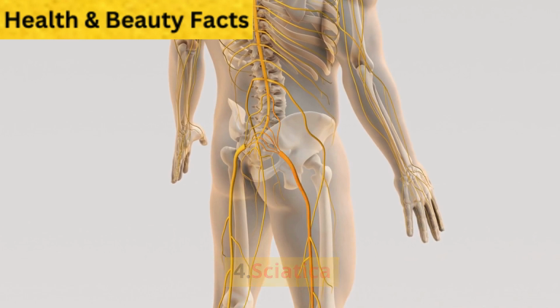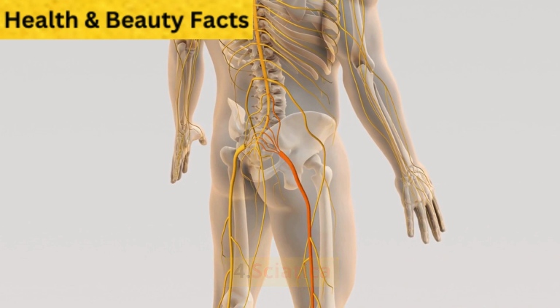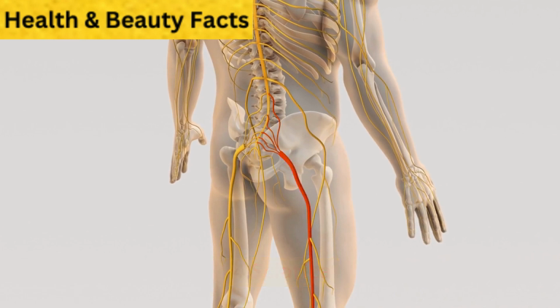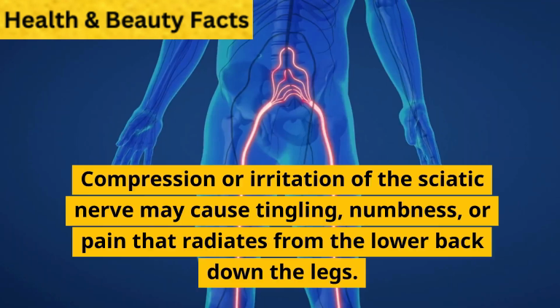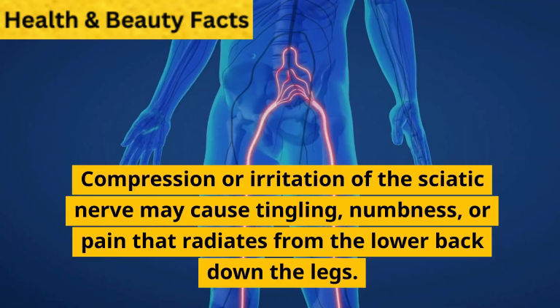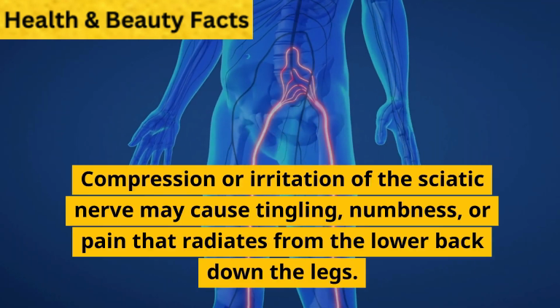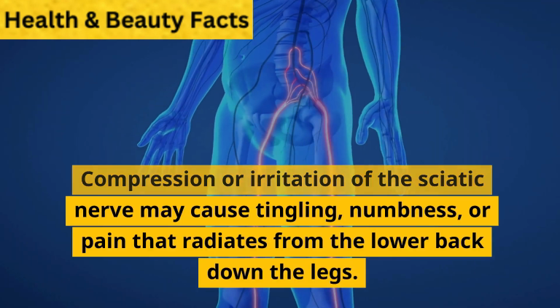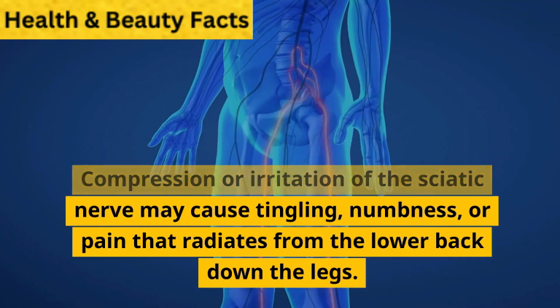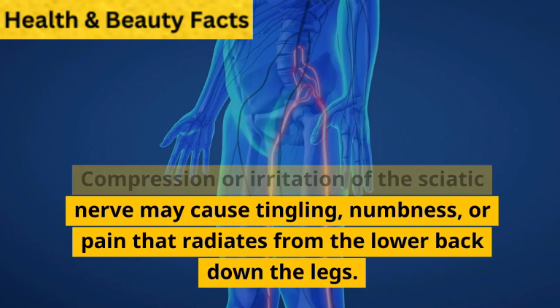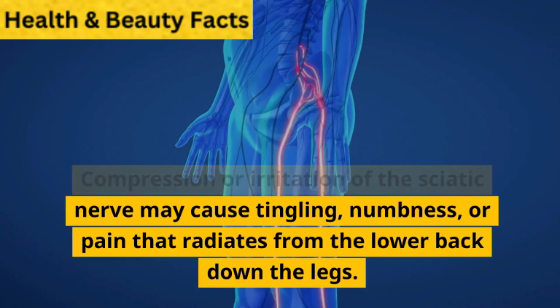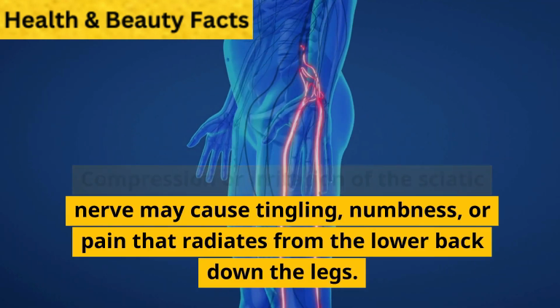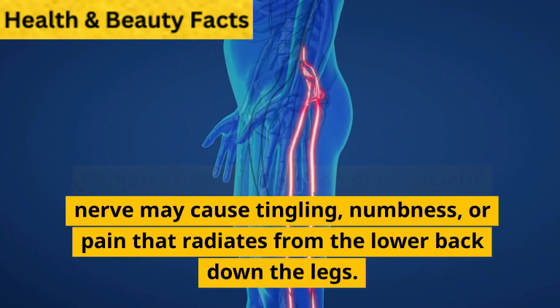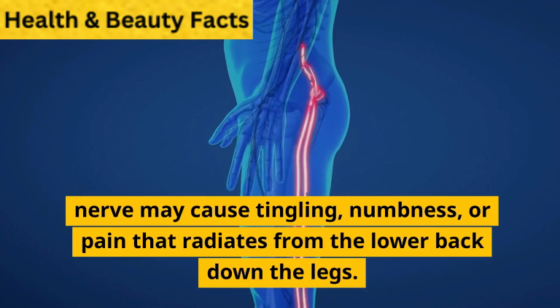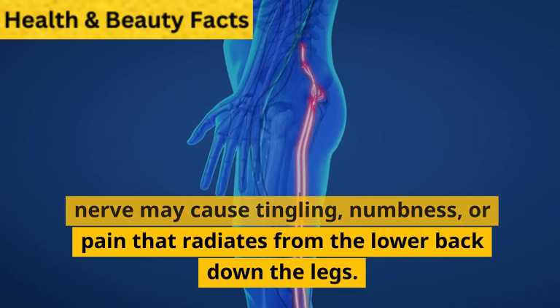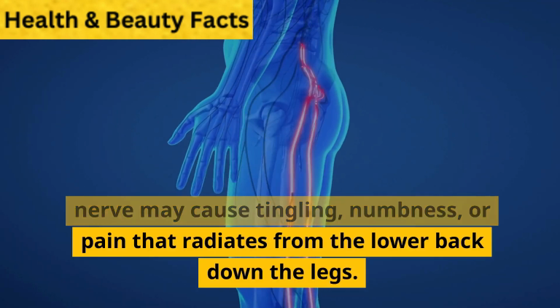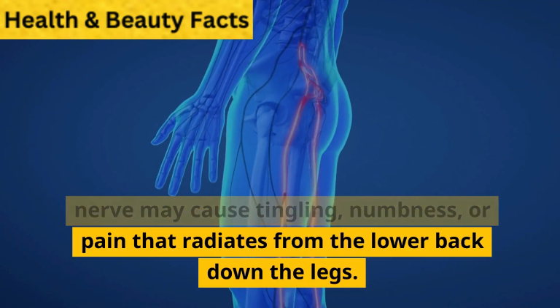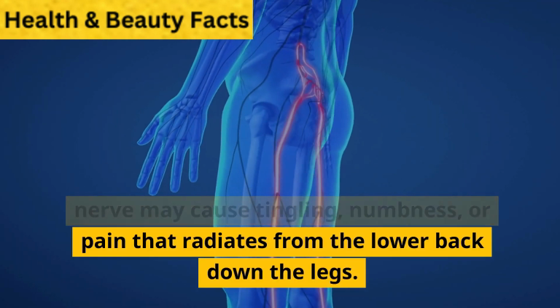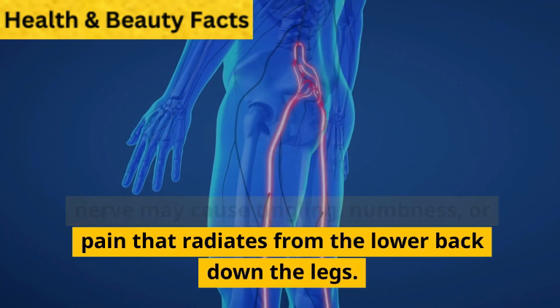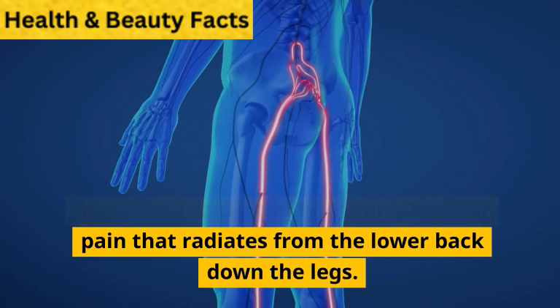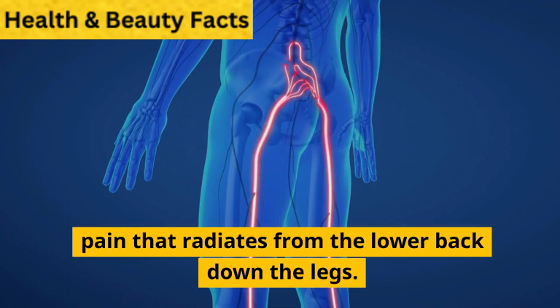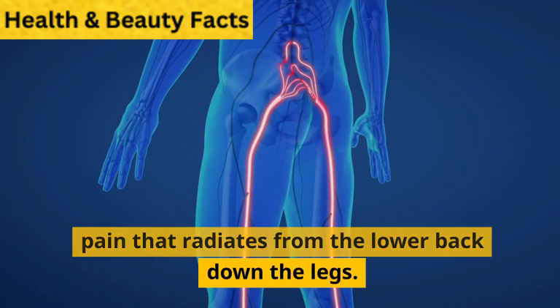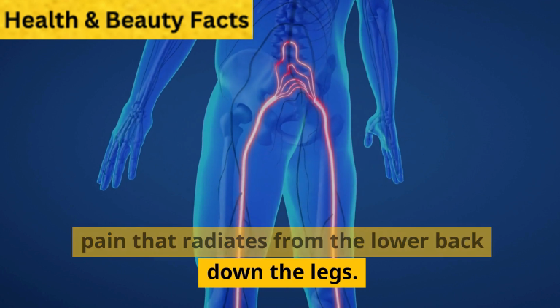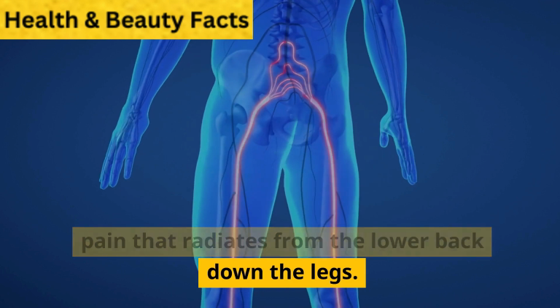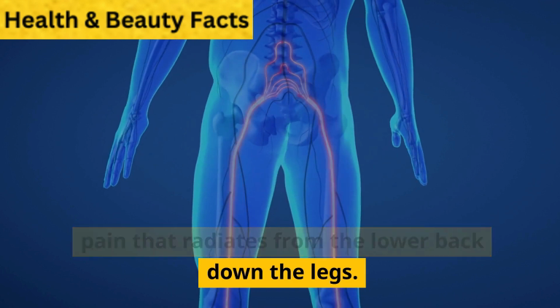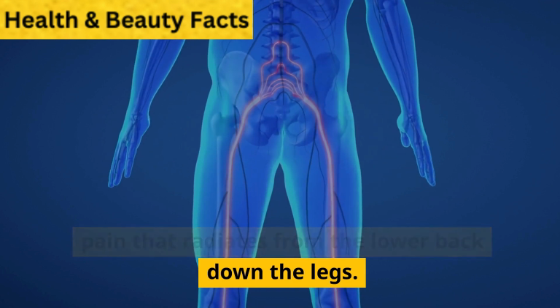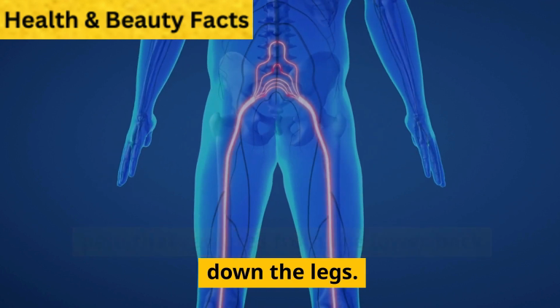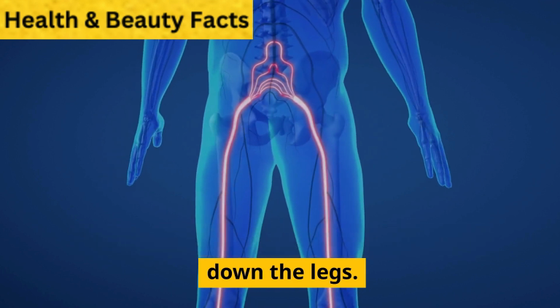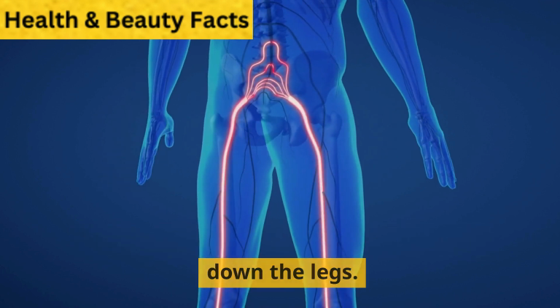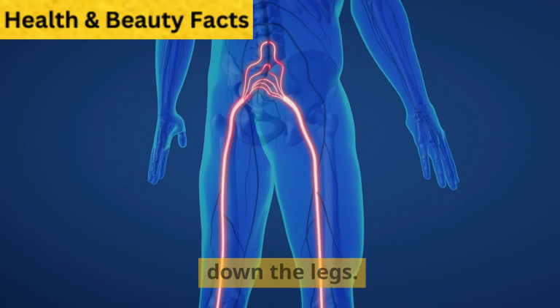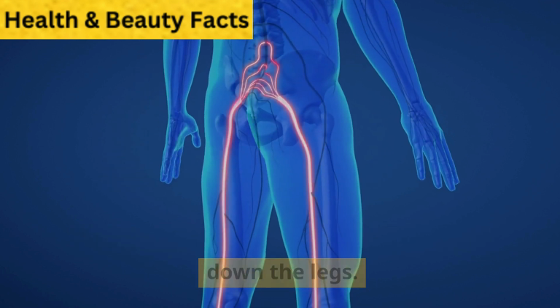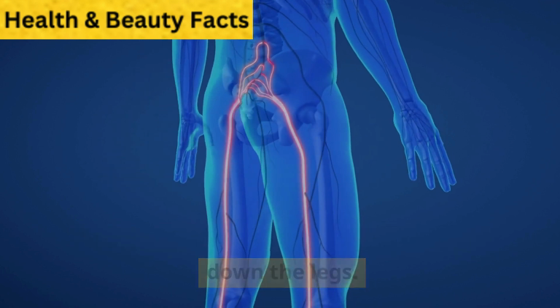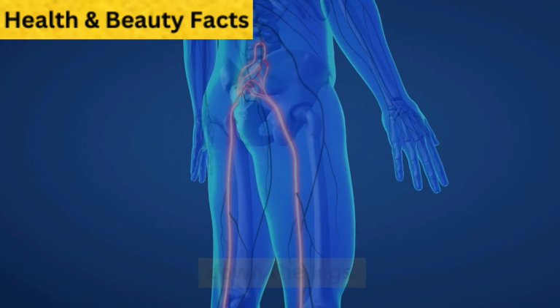4. Sciatica. Compression or irritation of the sciatic nerve may cause tingling, numbness, or pain that radiates from the lower back down the legs.